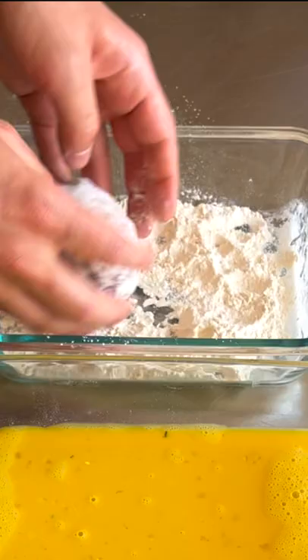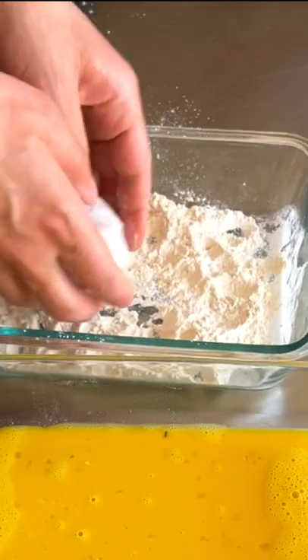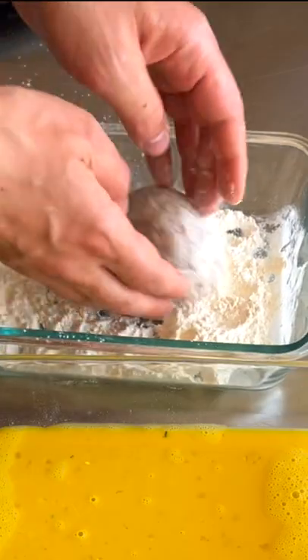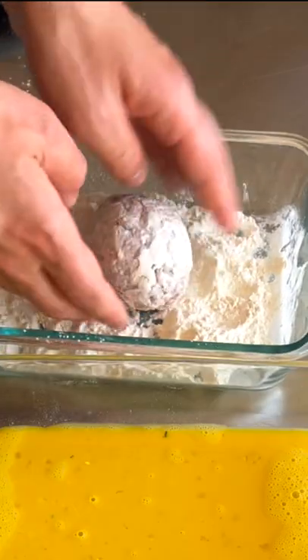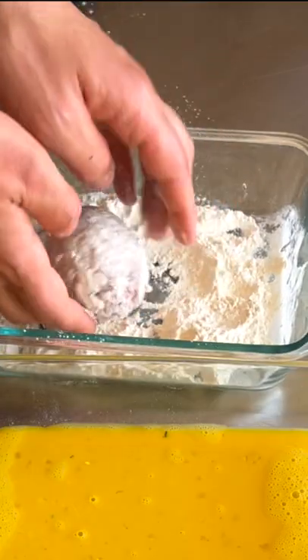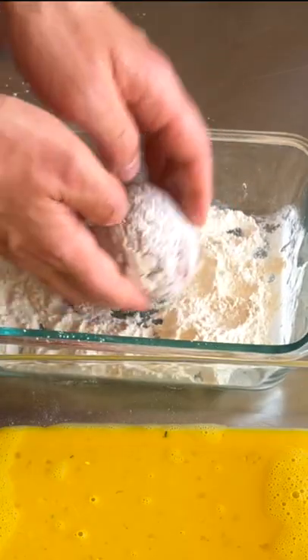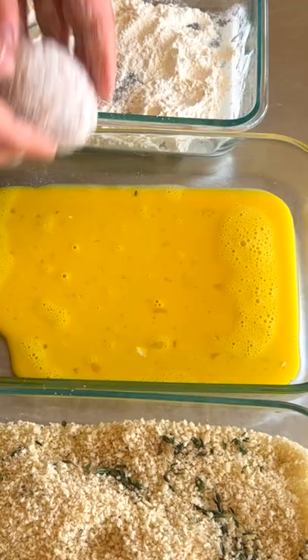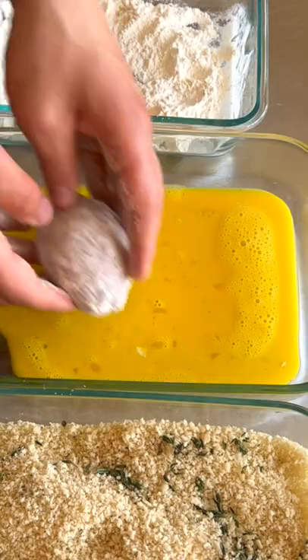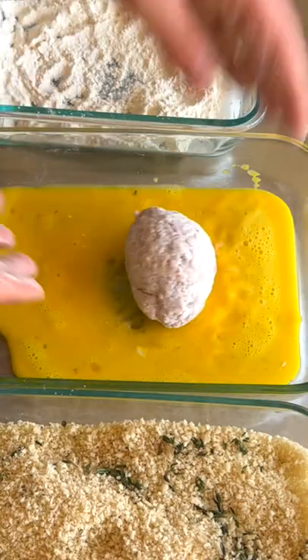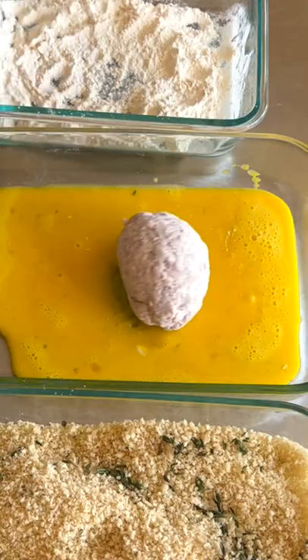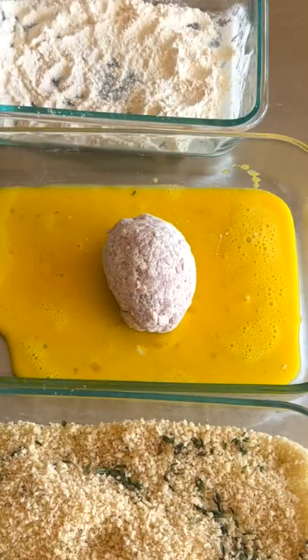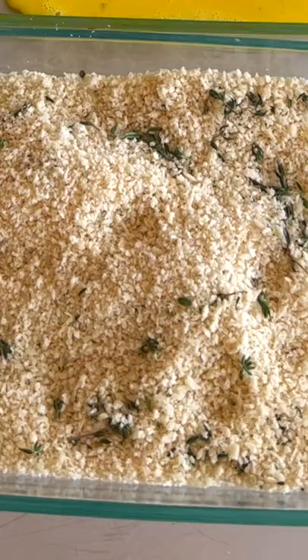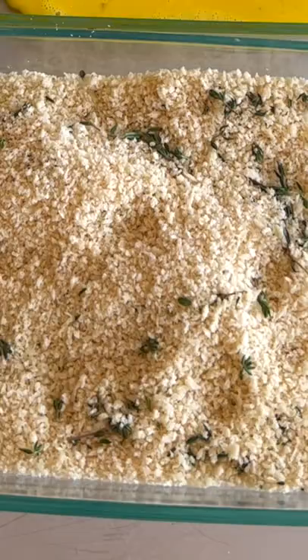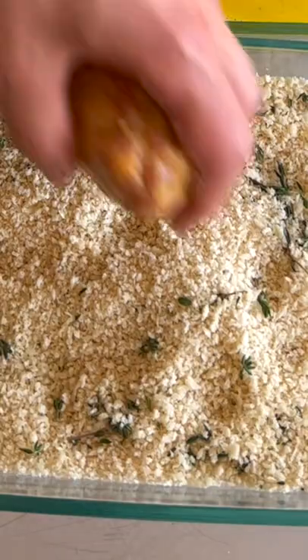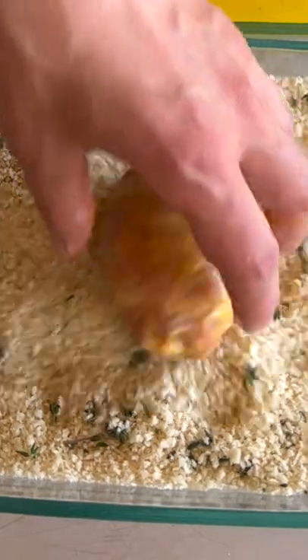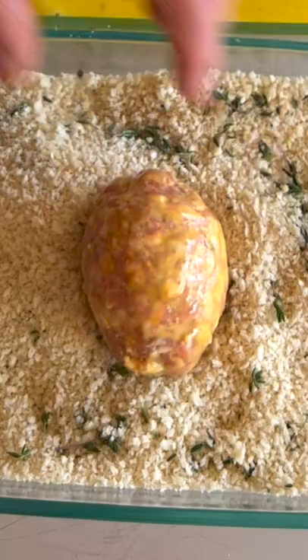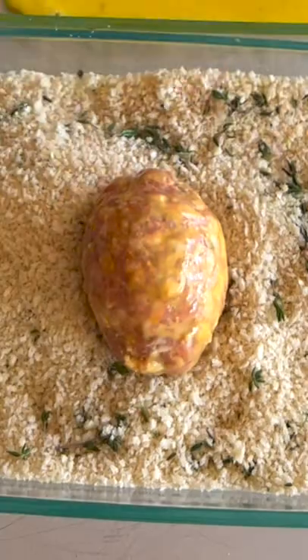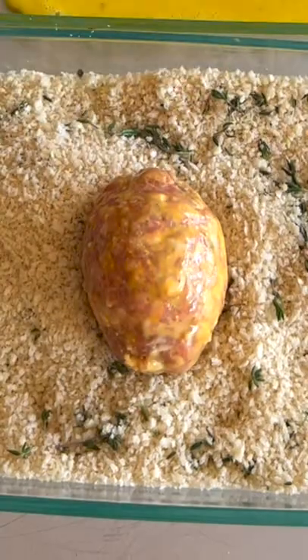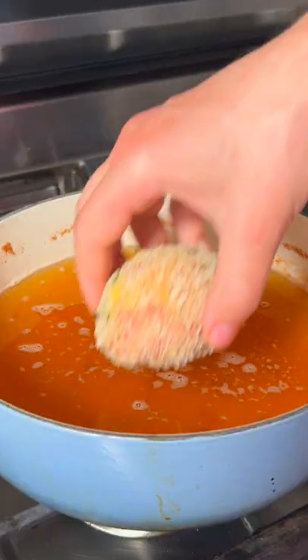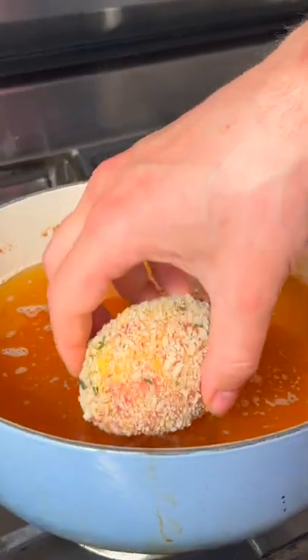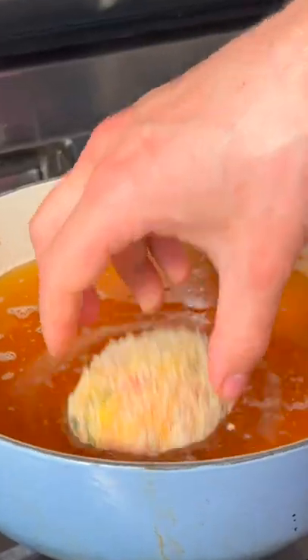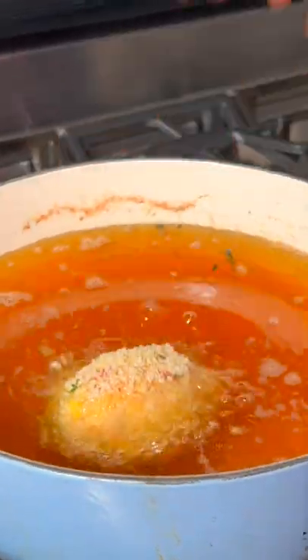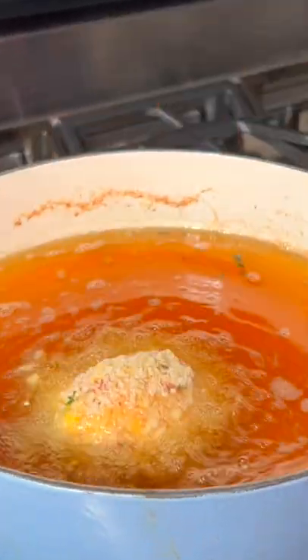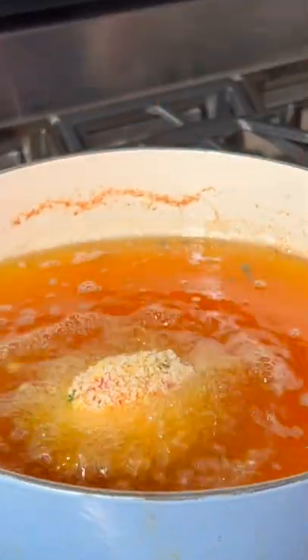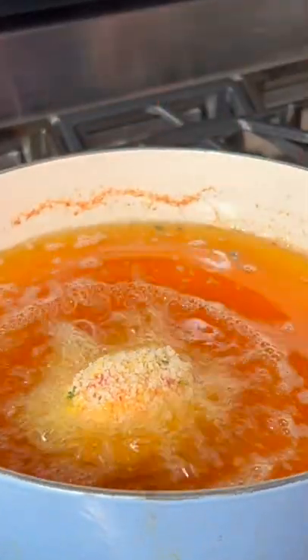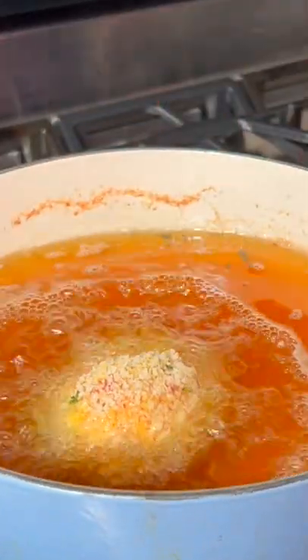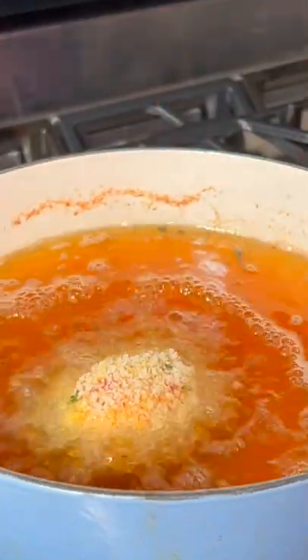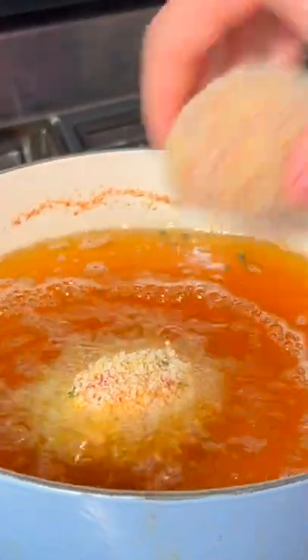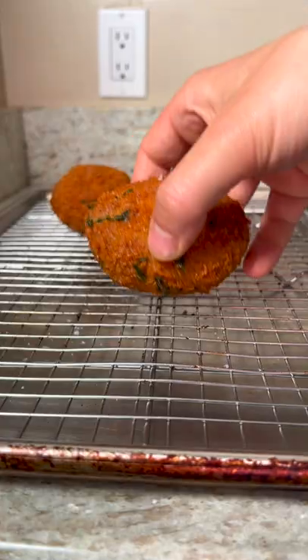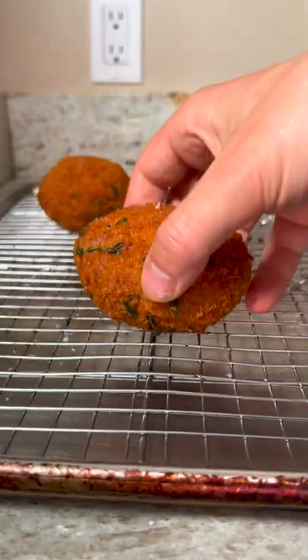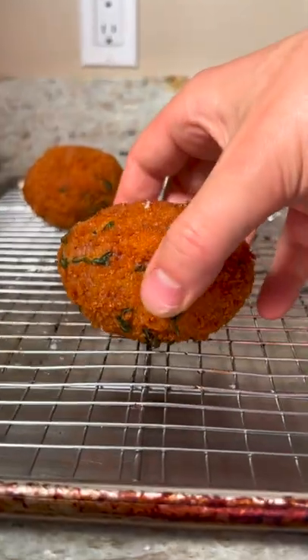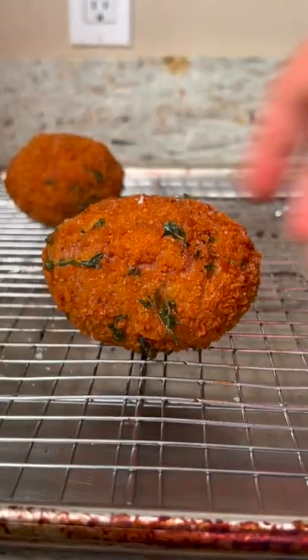Roll it in your flour, next into the egg wash, and finally into the breadcrumbs. We fry it at 350 degrees for six minutes.